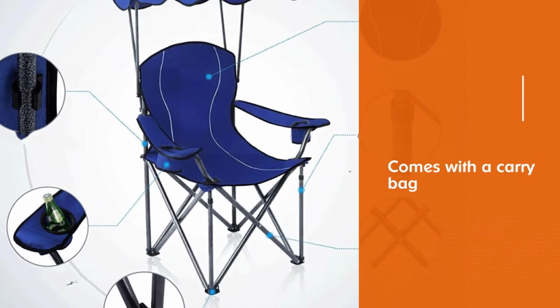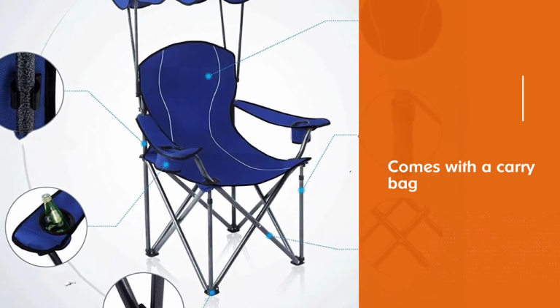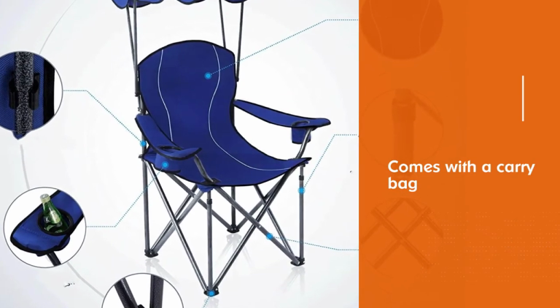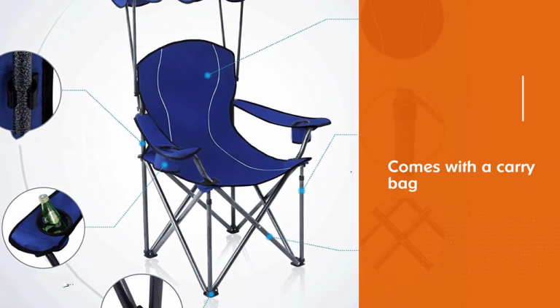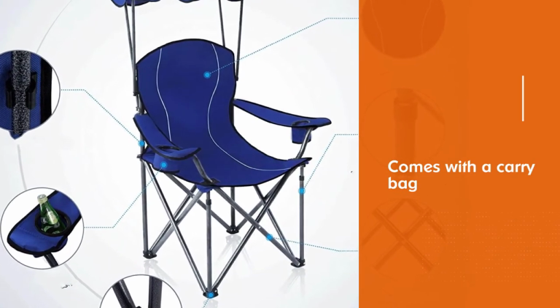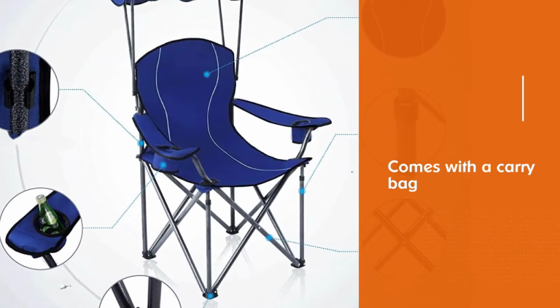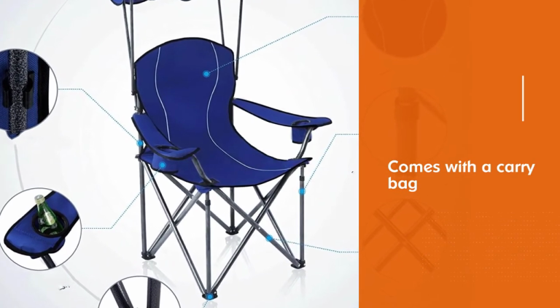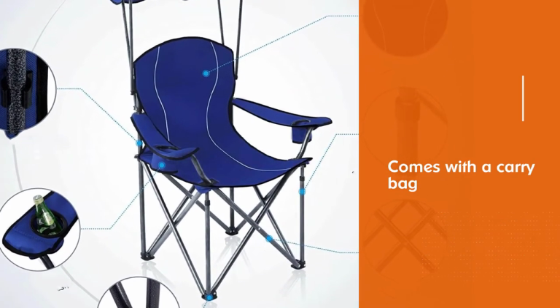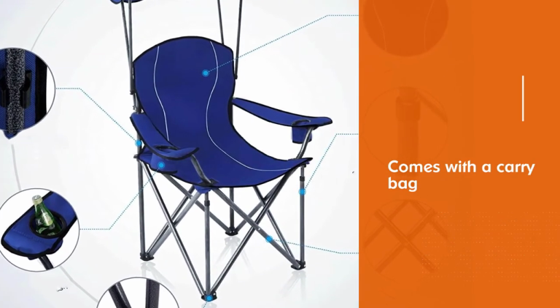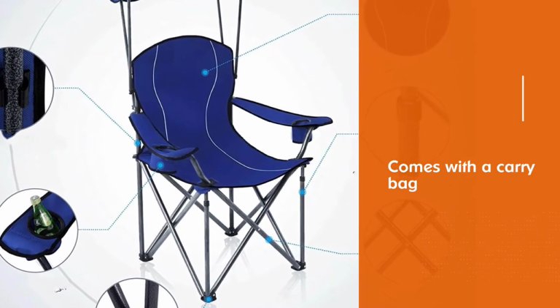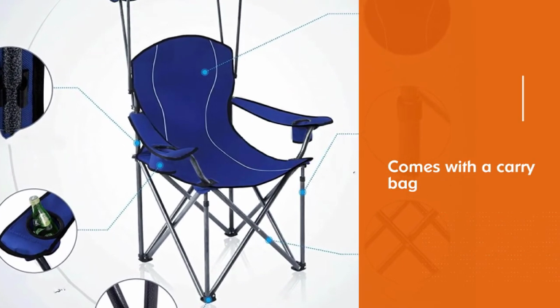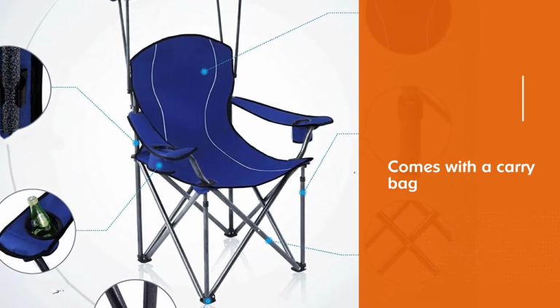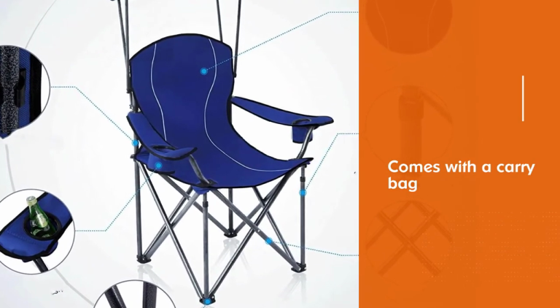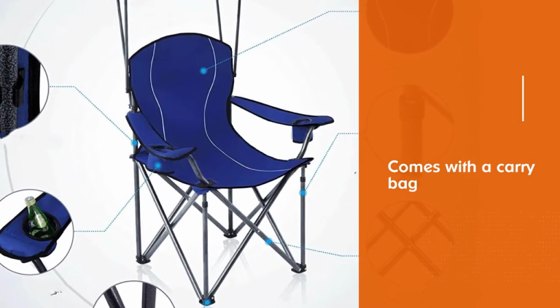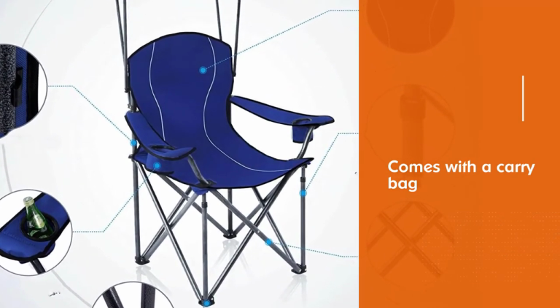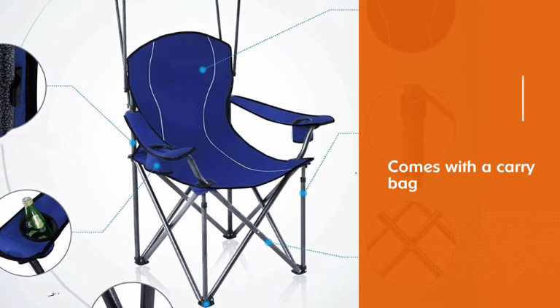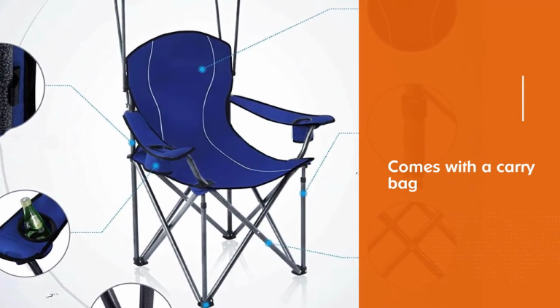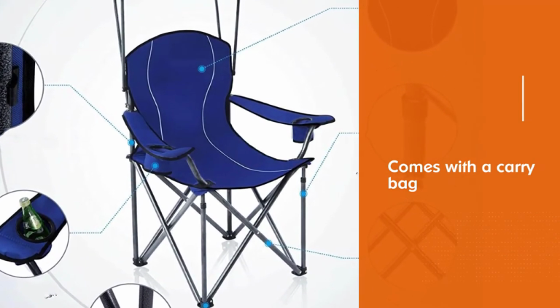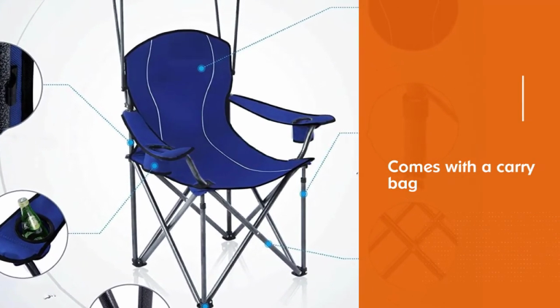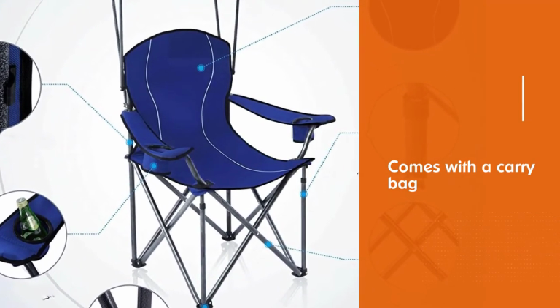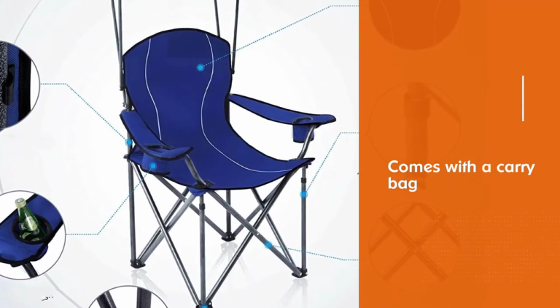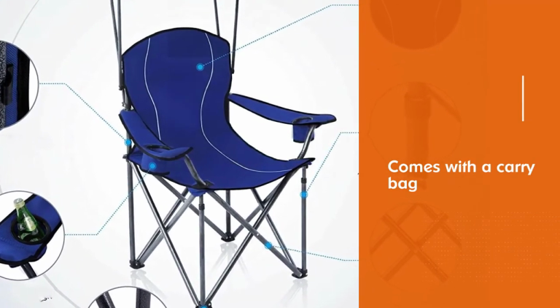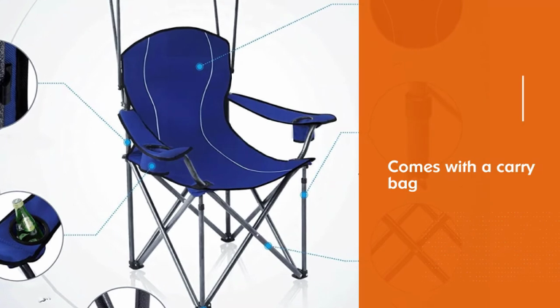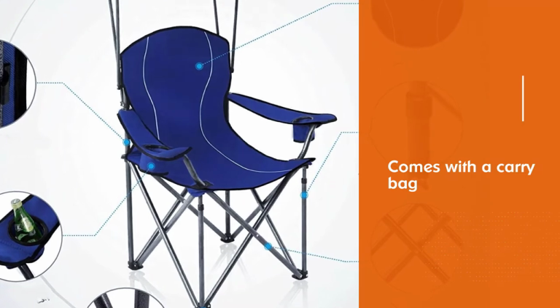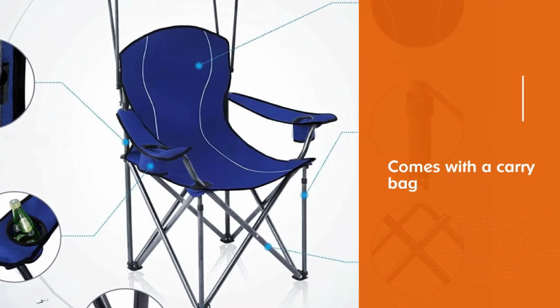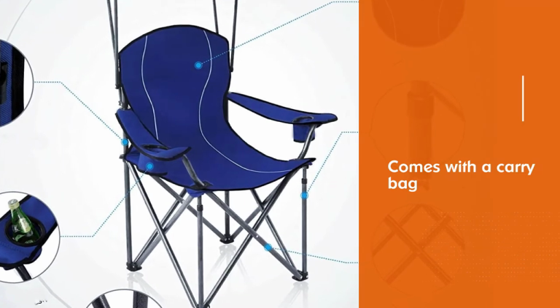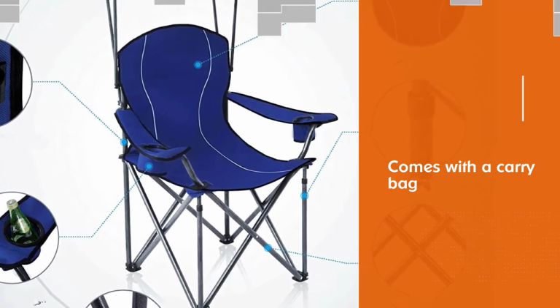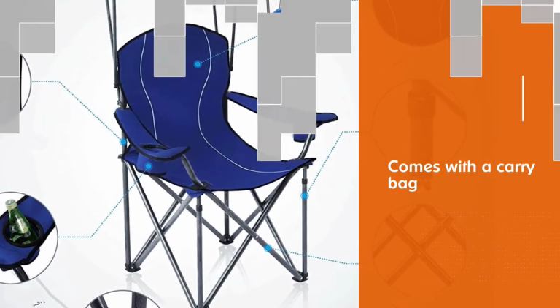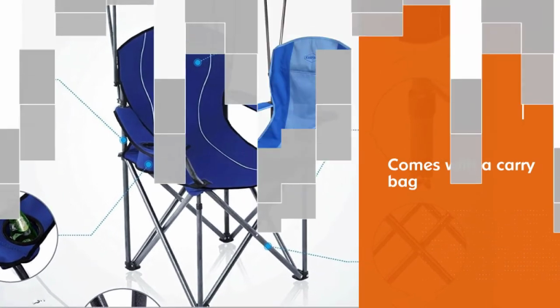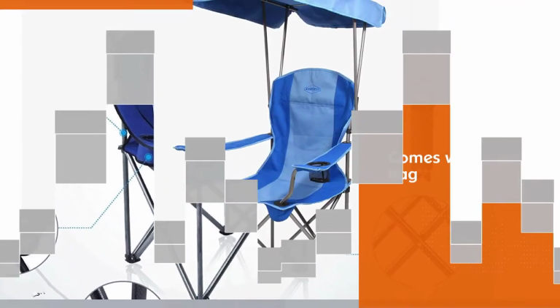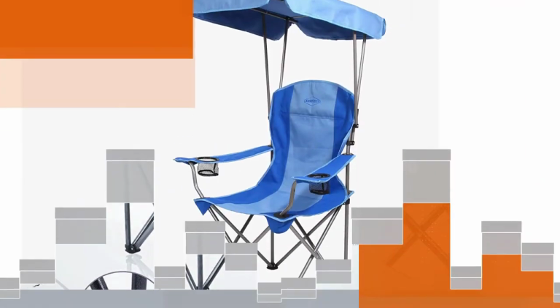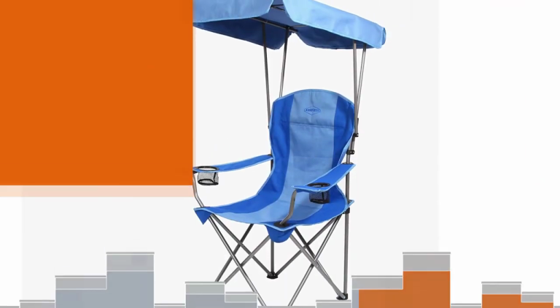It provides you with cool shade on a hot summer day. You can enjoy the shade and breeze at the park, beach, pool, and all other outdoor places.